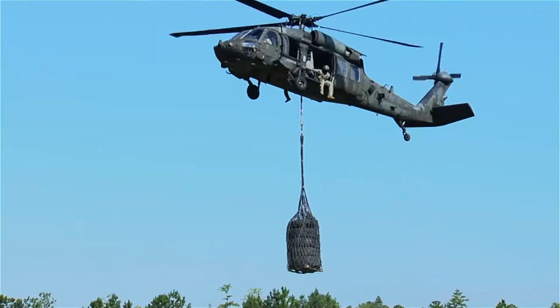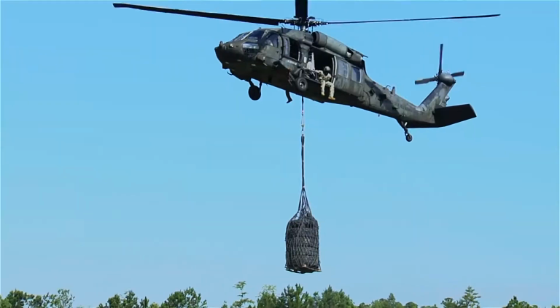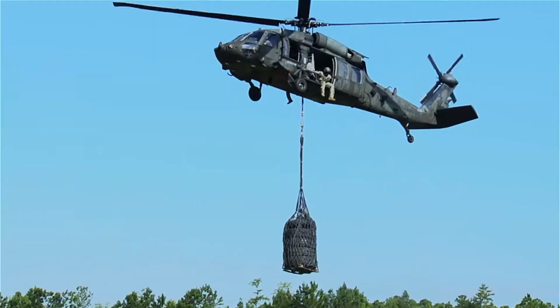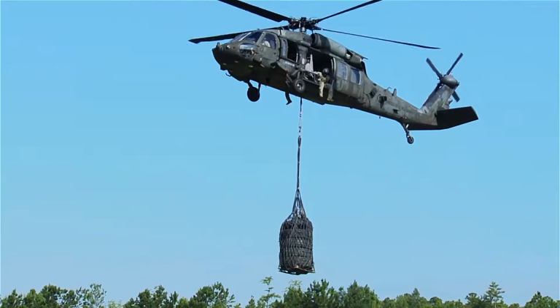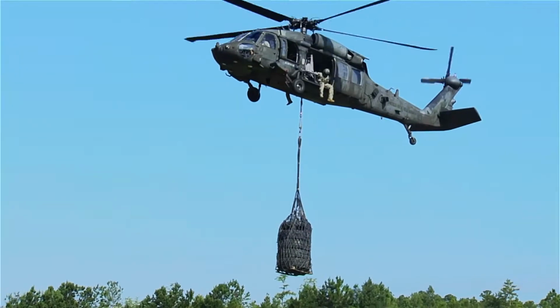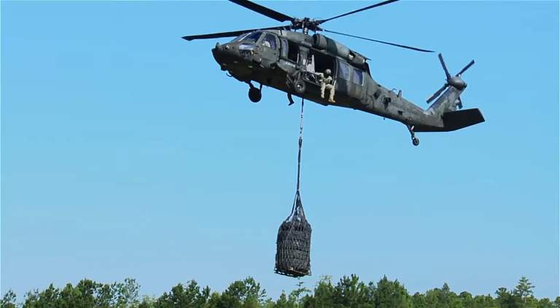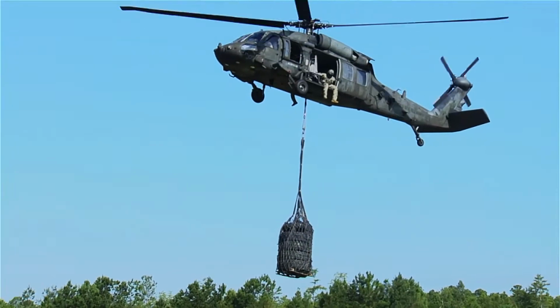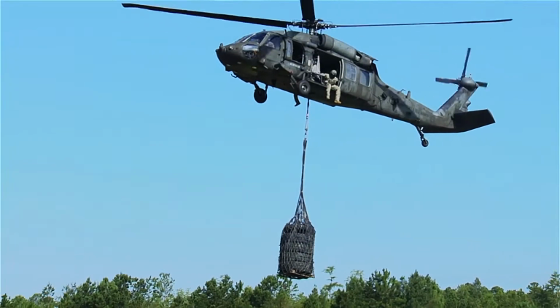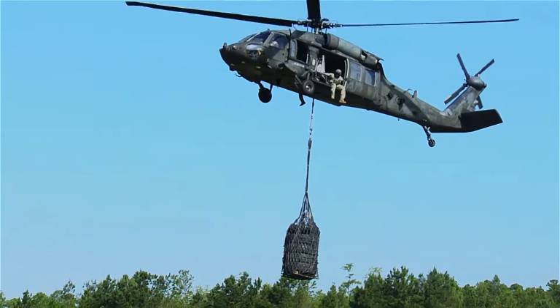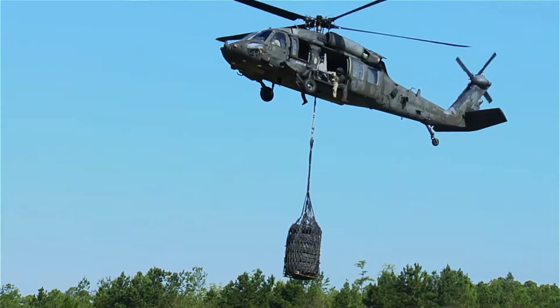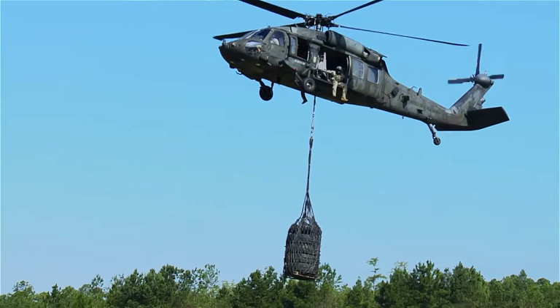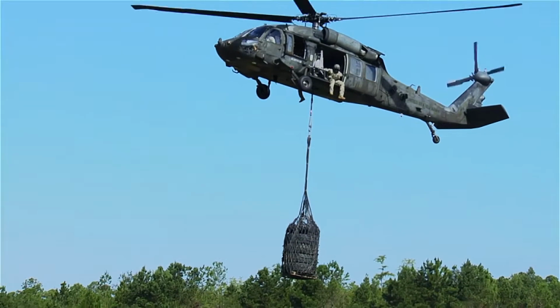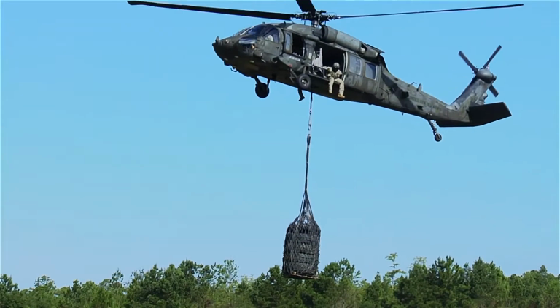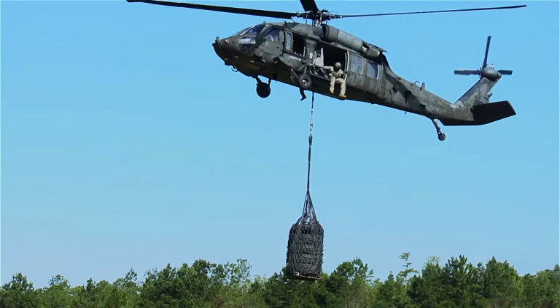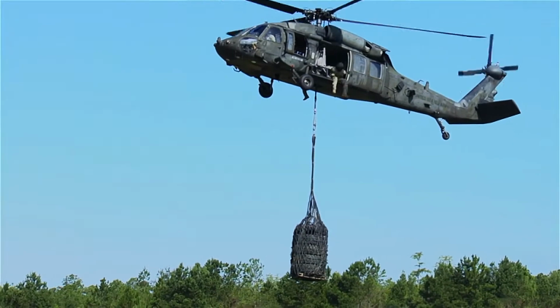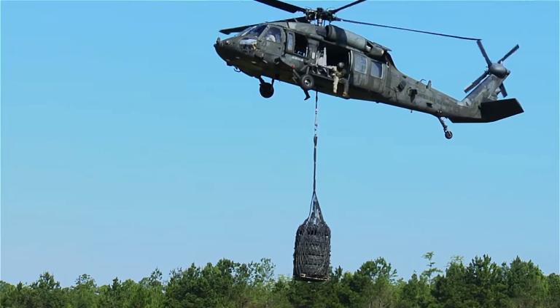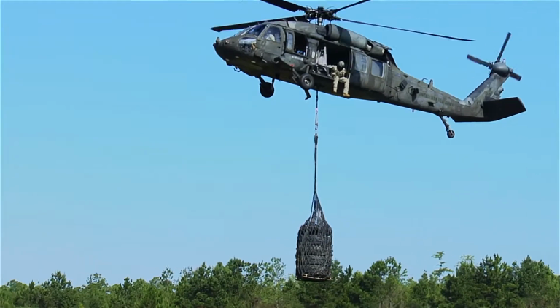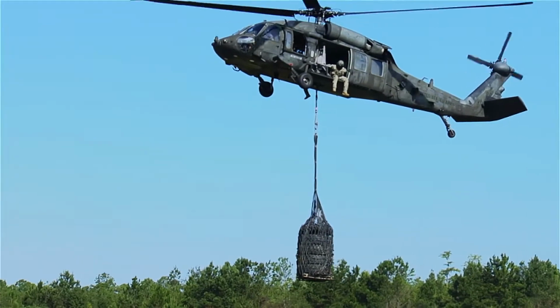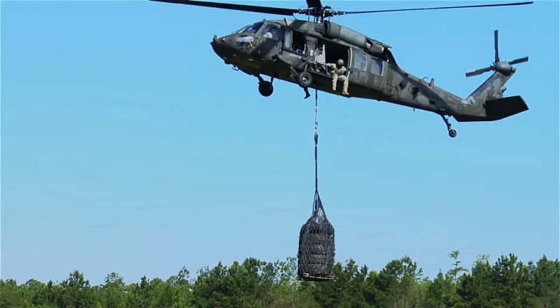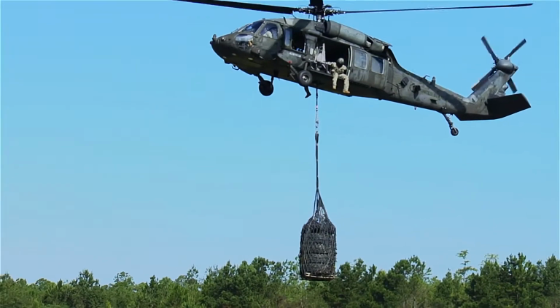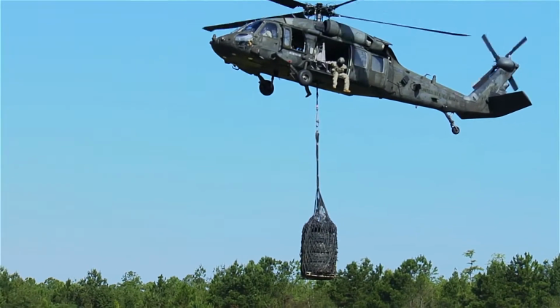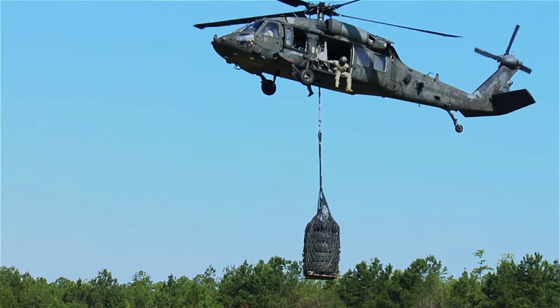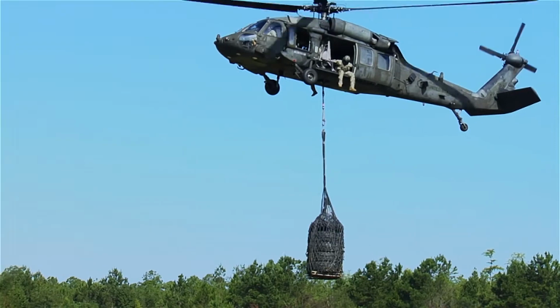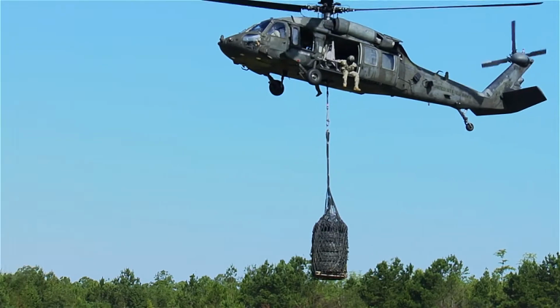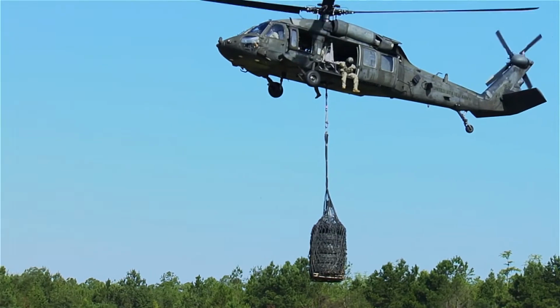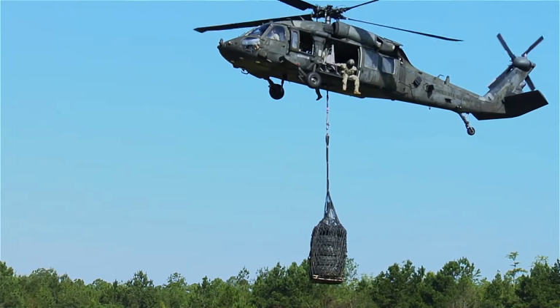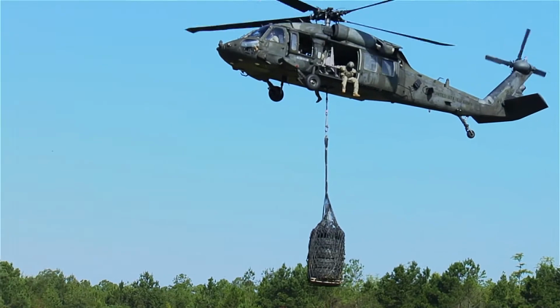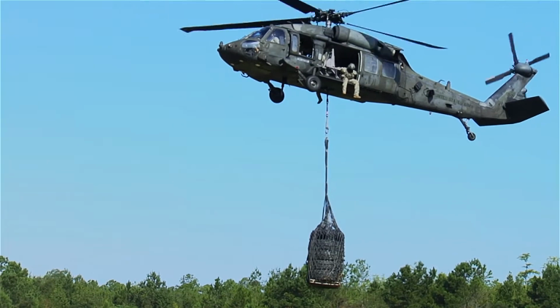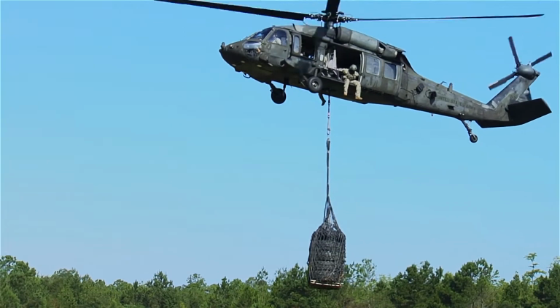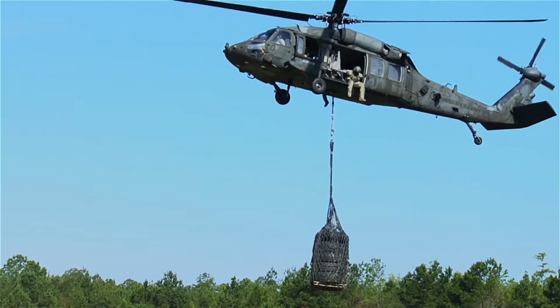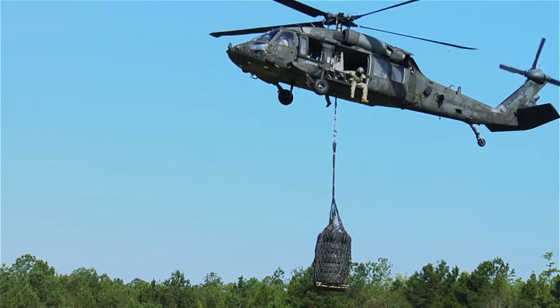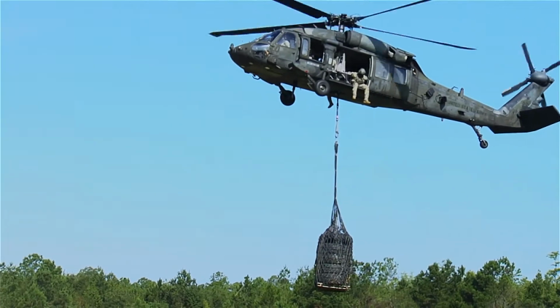It's also important that every soldier is certified to understand how to load this, because they never know when they might be called upon to help out with a sling load.